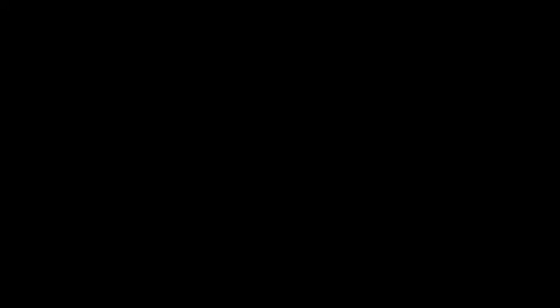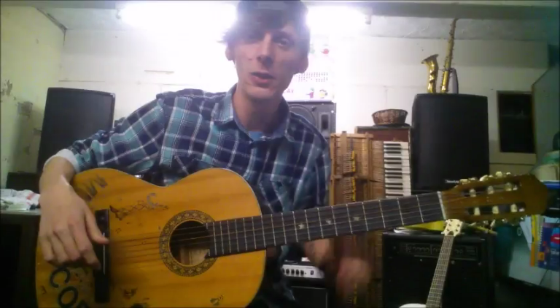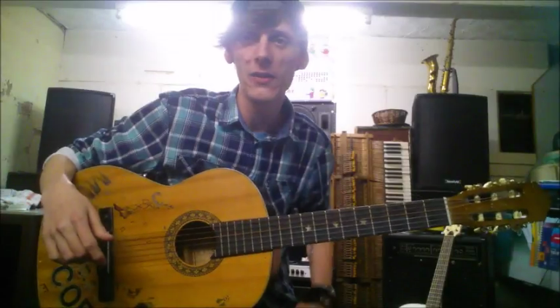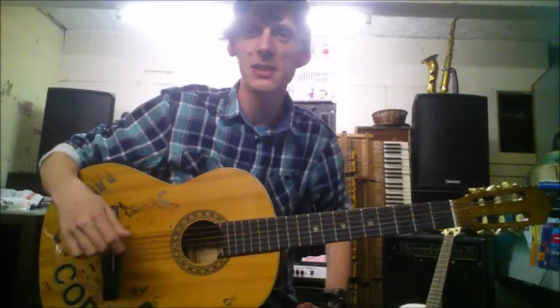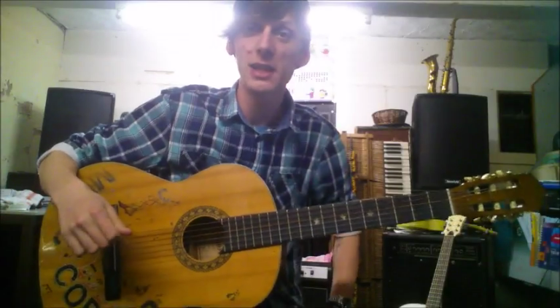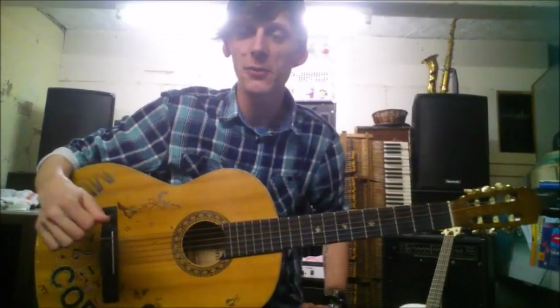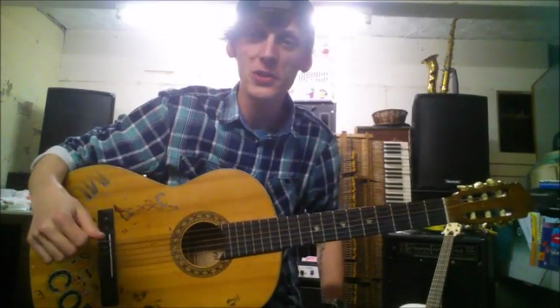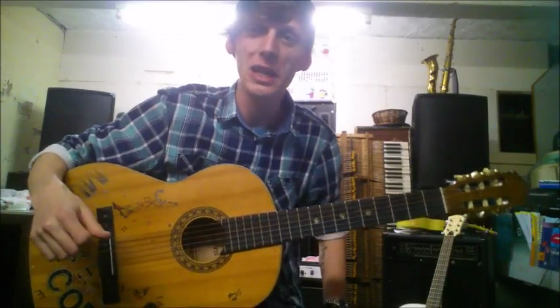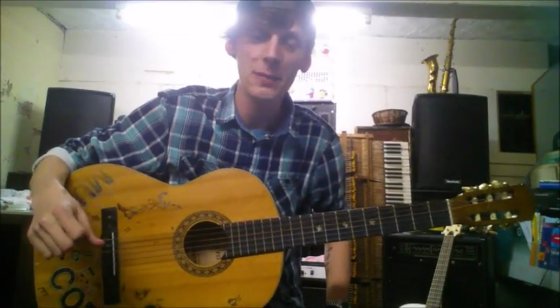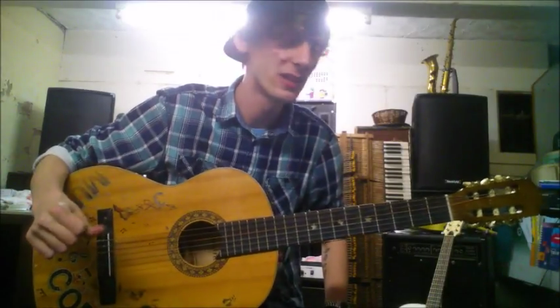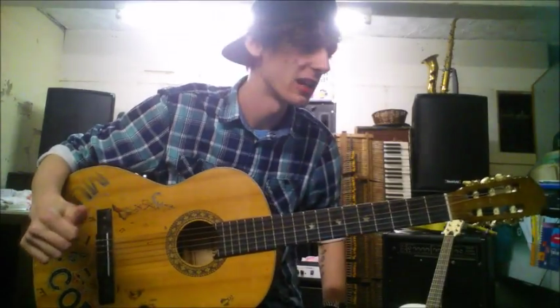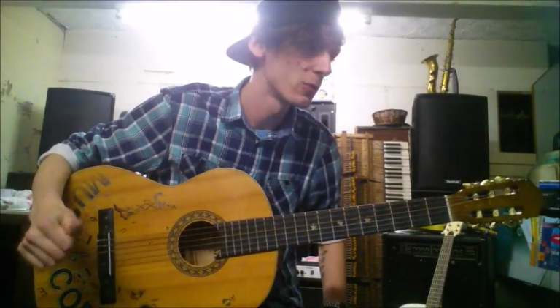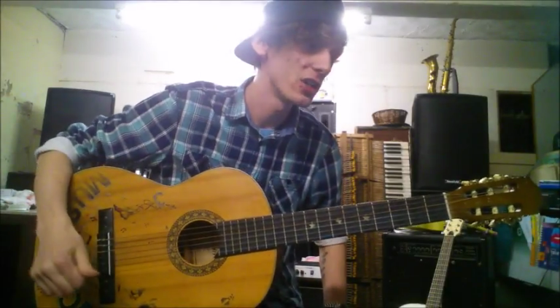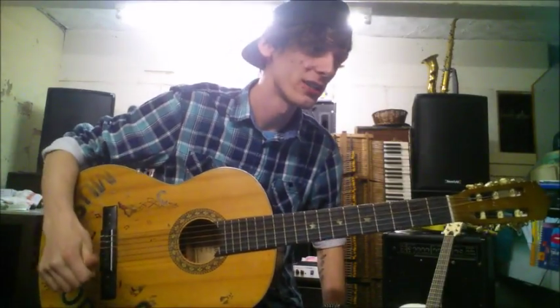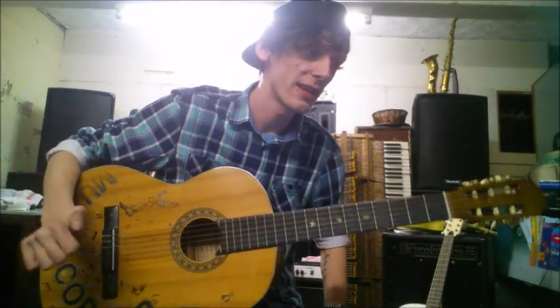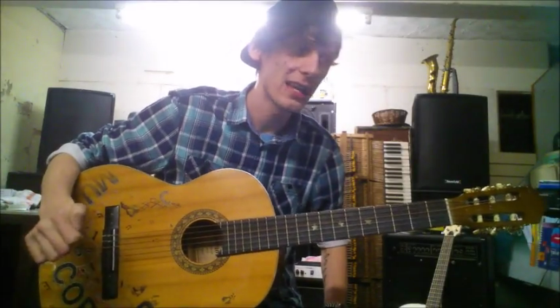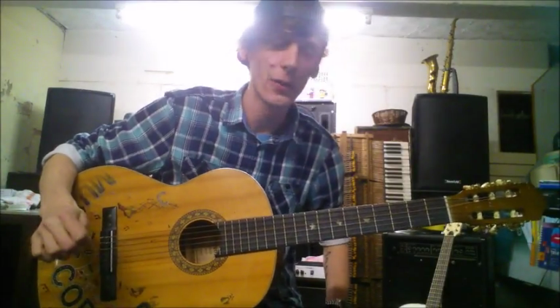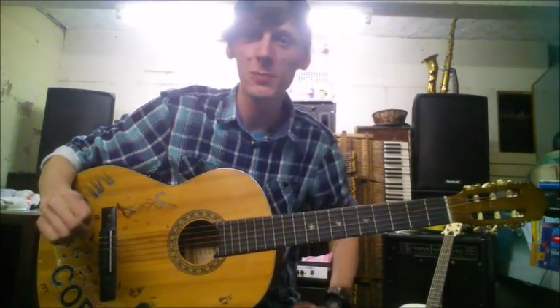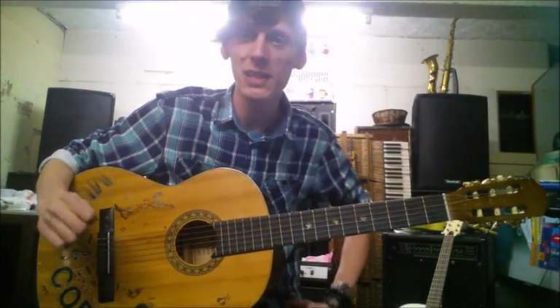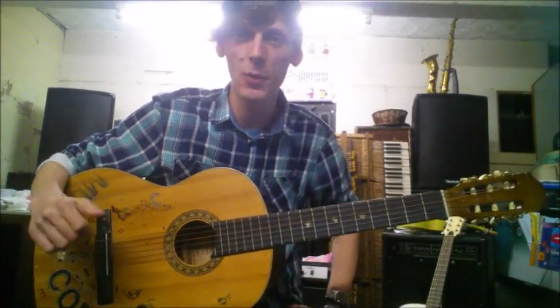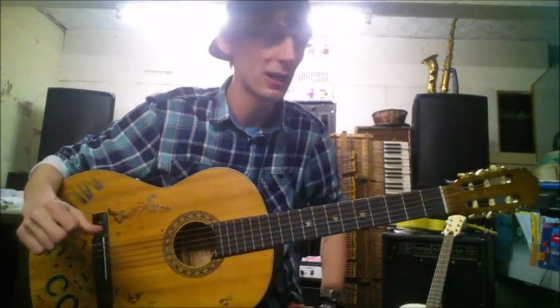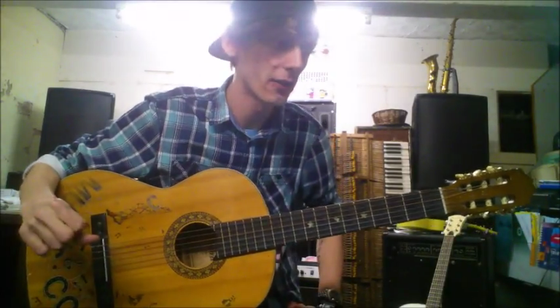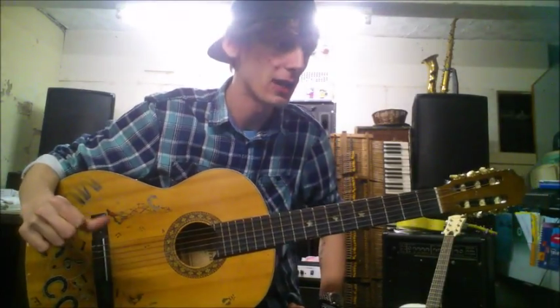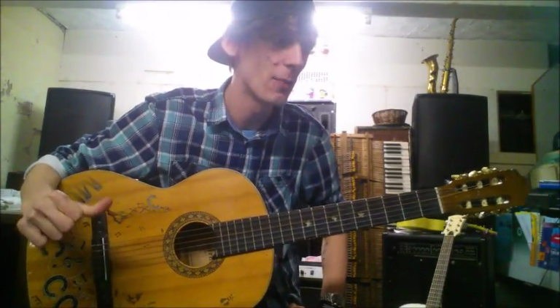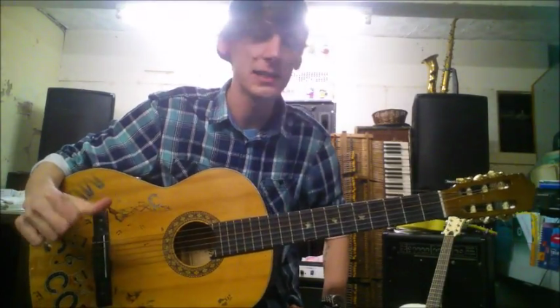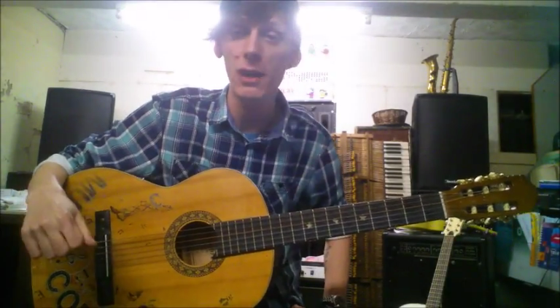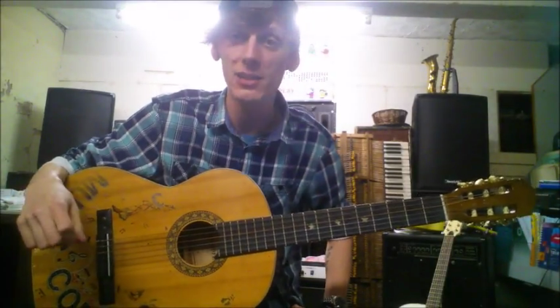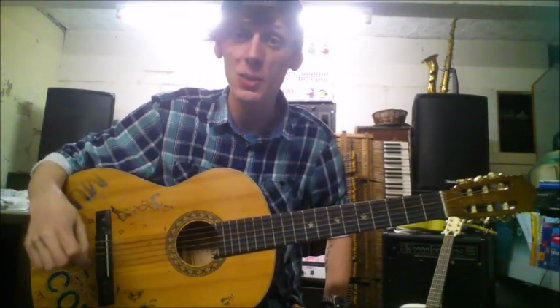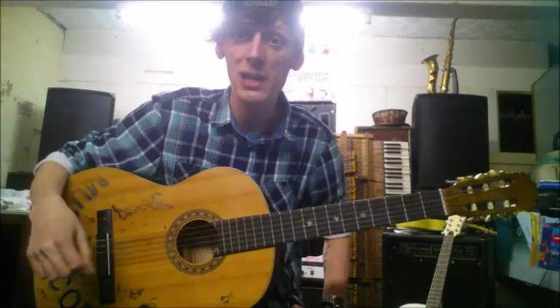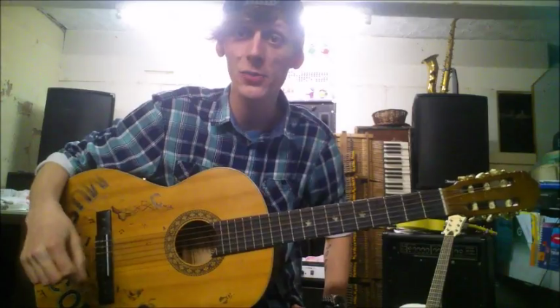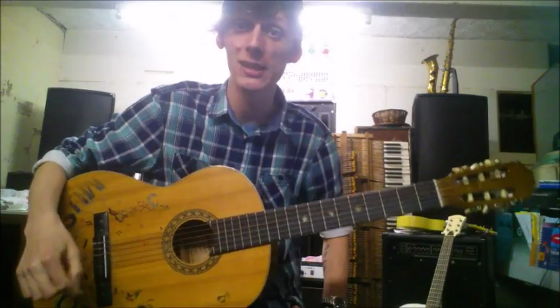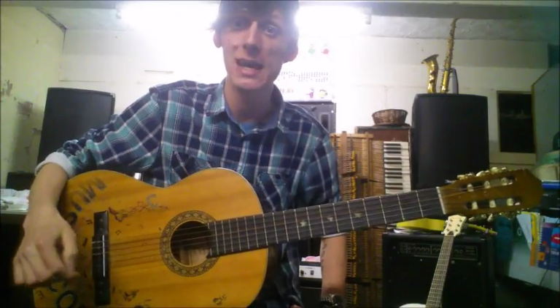Hello there, it's Steve again from Music Academy in Staley Bridge and today I'm going to be demoing Amazing Grace in G Major for guitar.